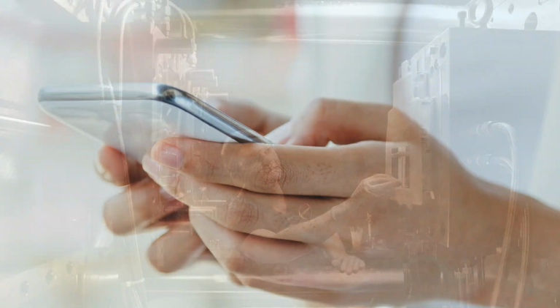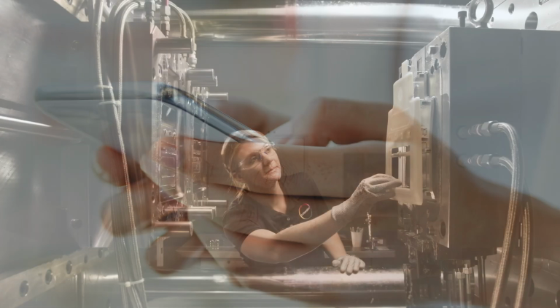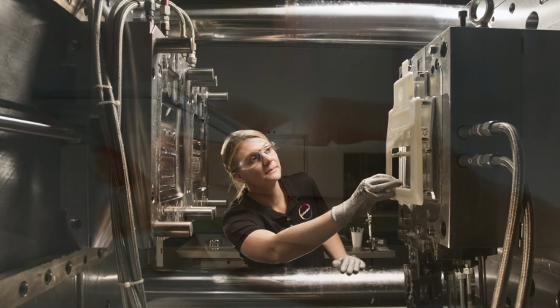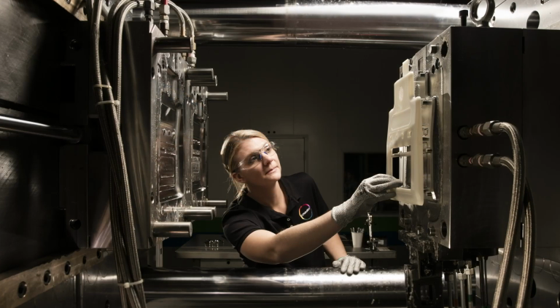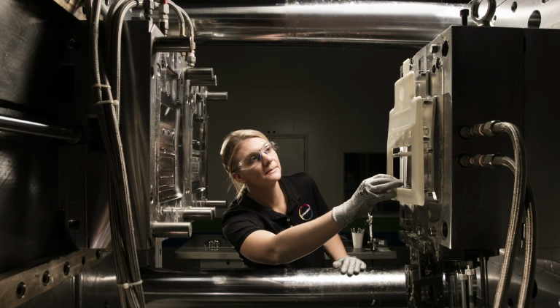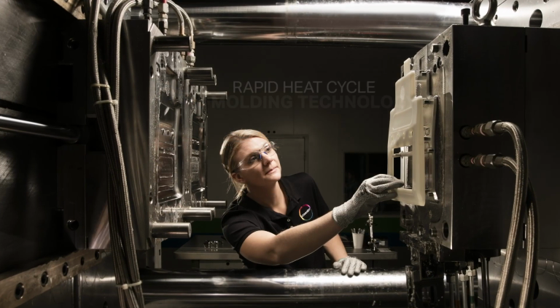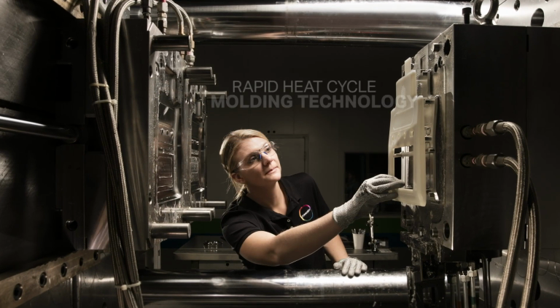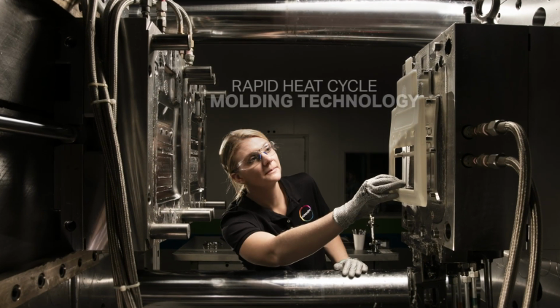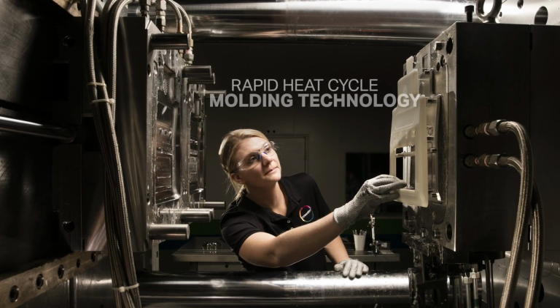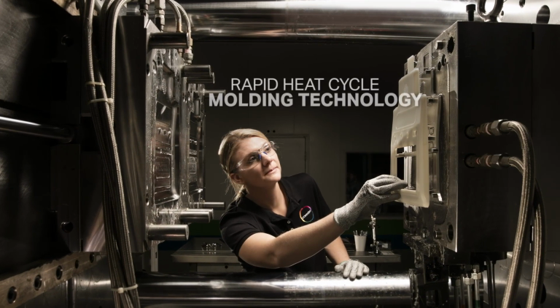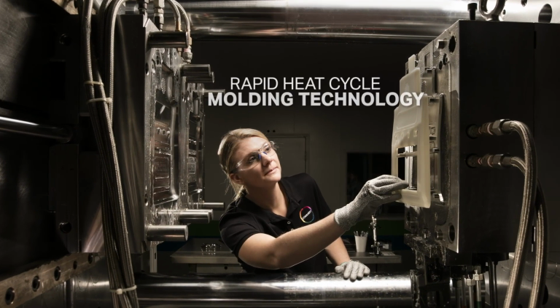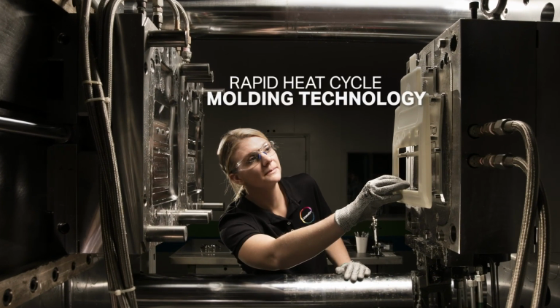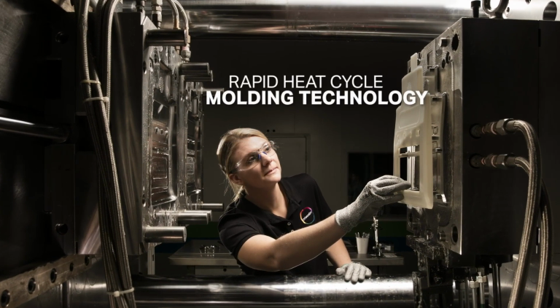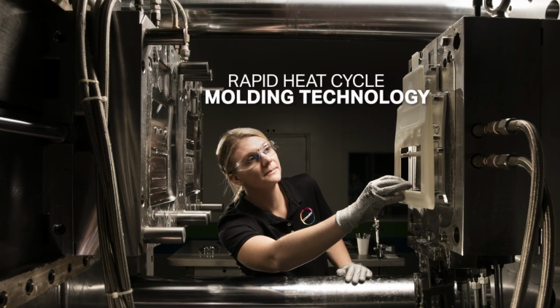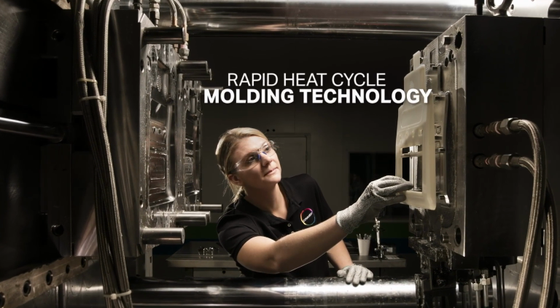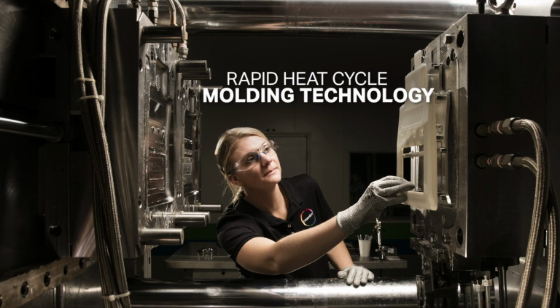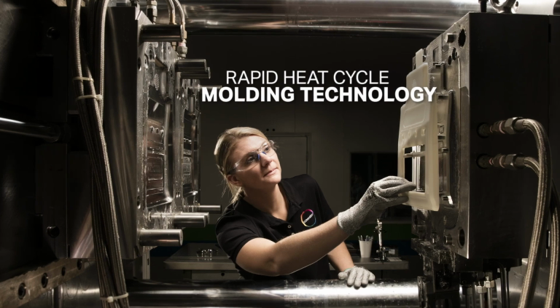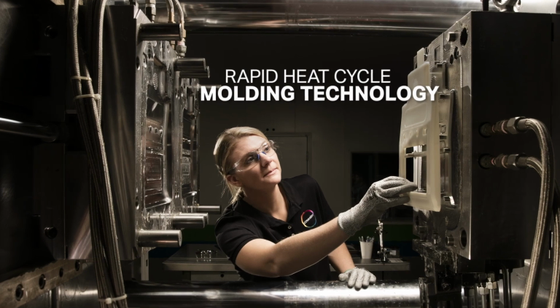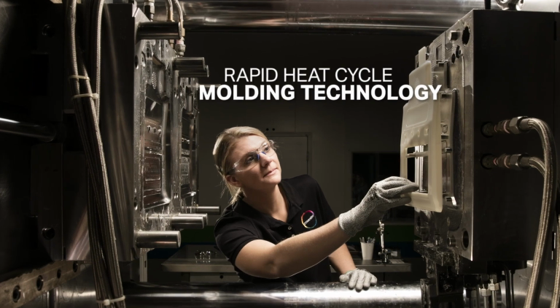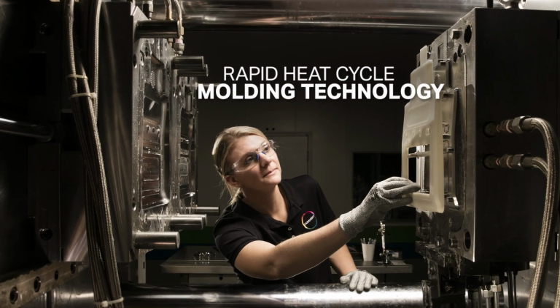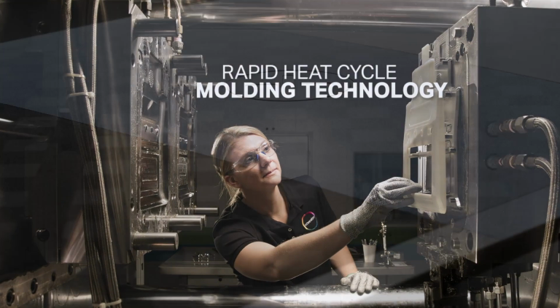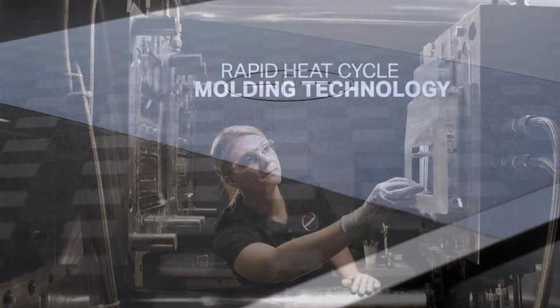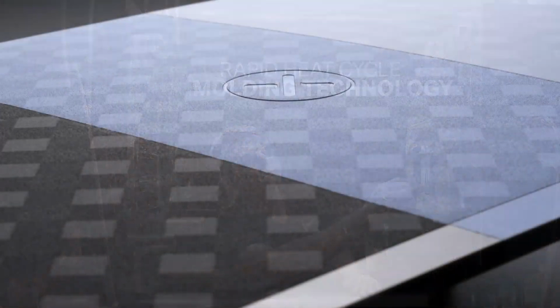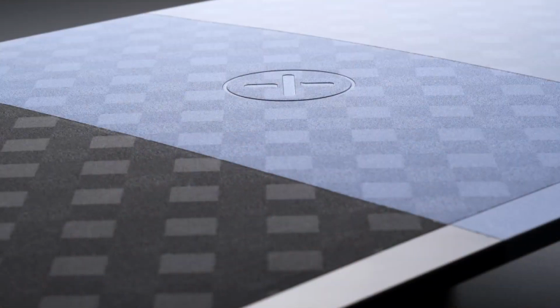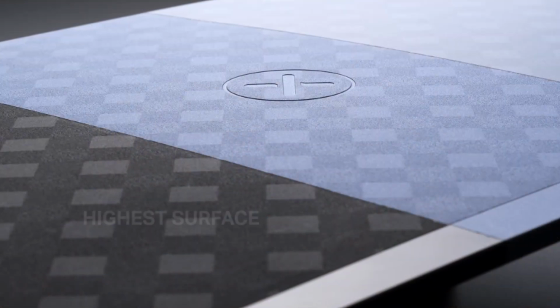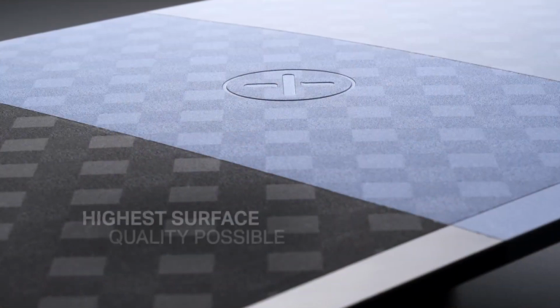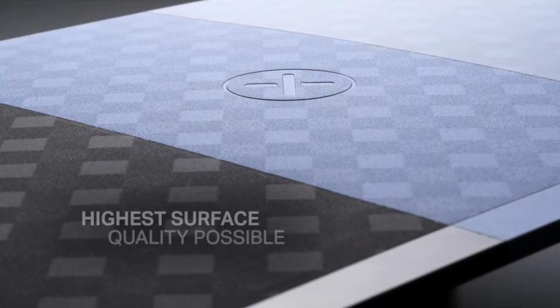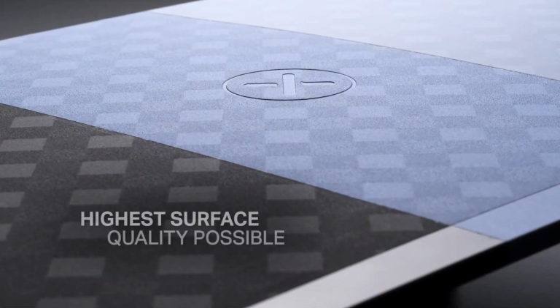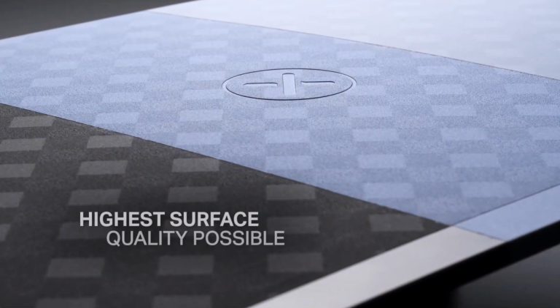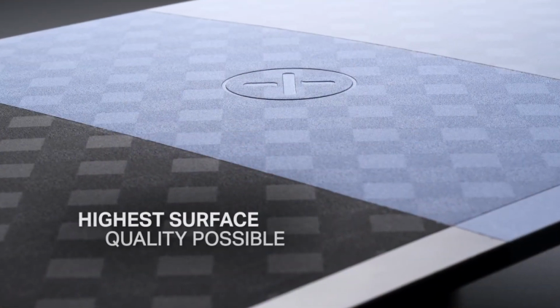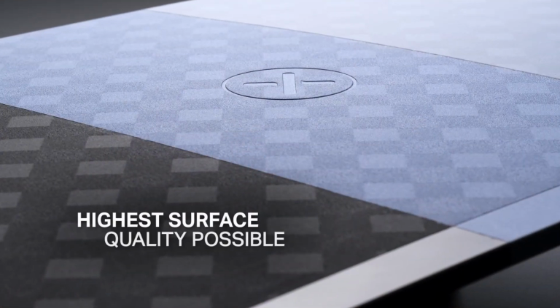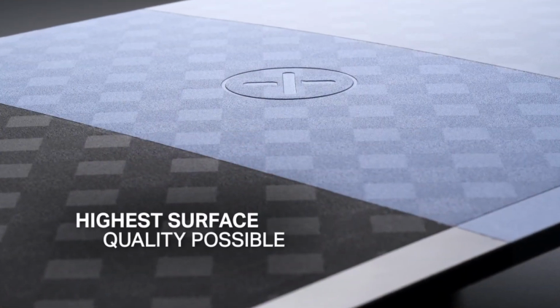The innovative and efficient Rapid Heat Cycle Molding technology has been designed to ensure the highest surface quality possible.